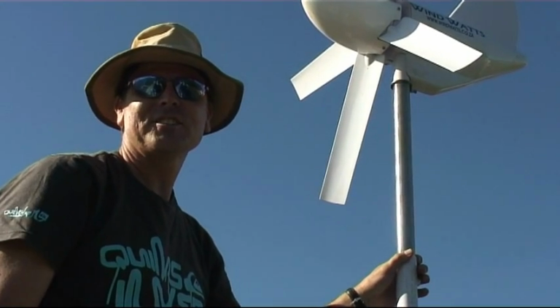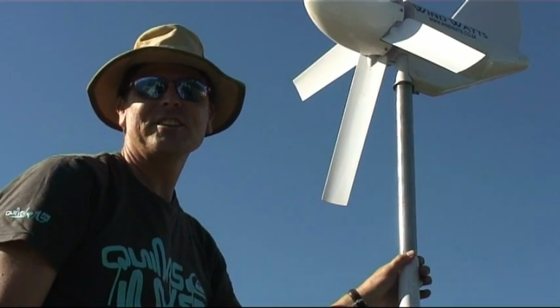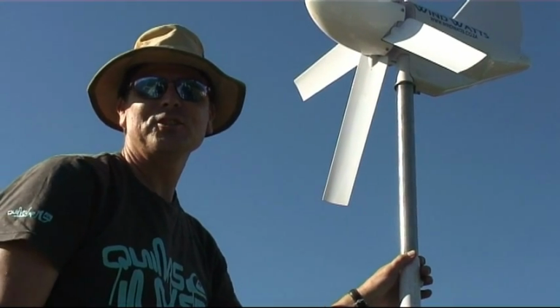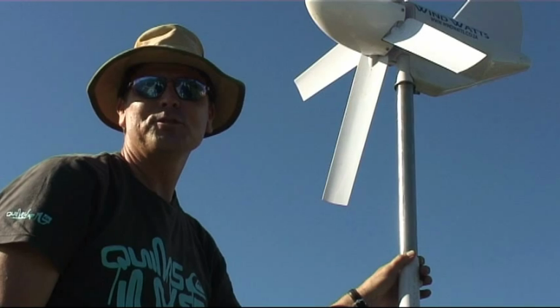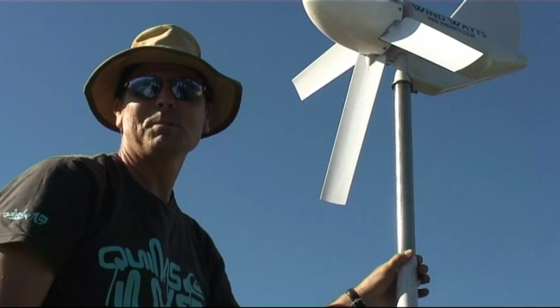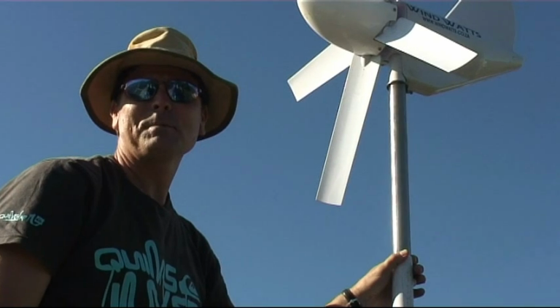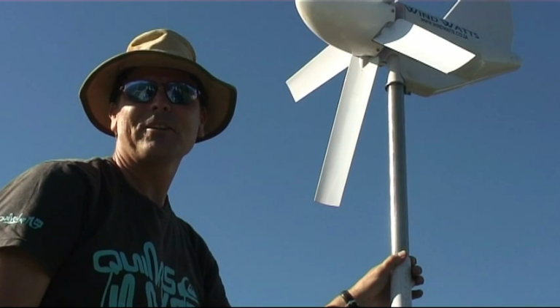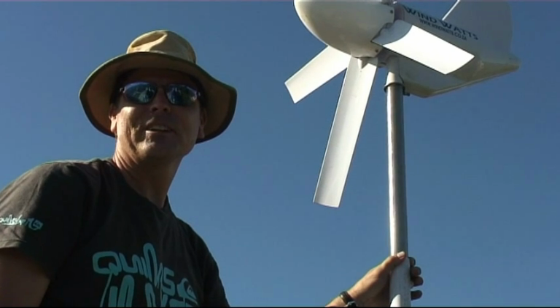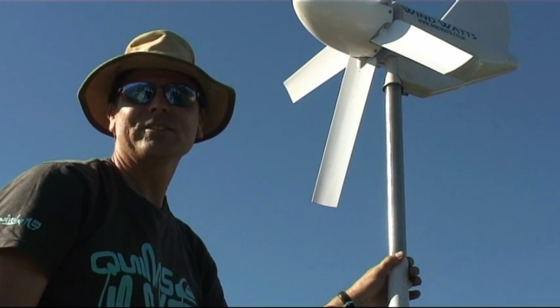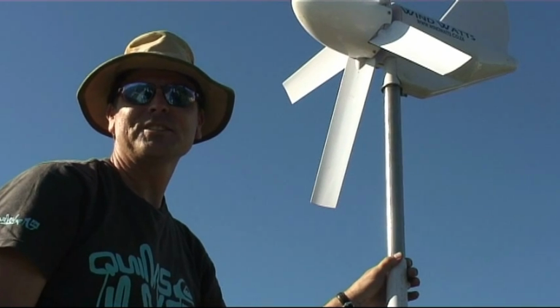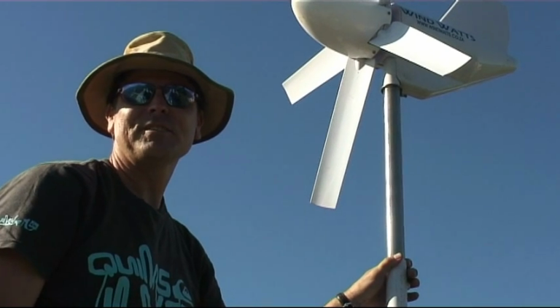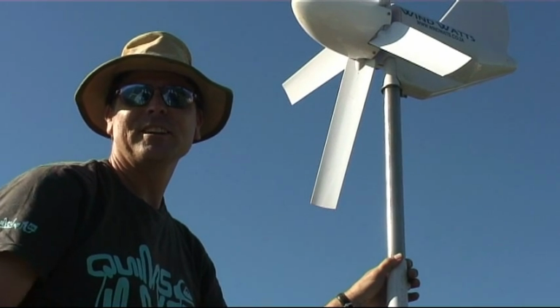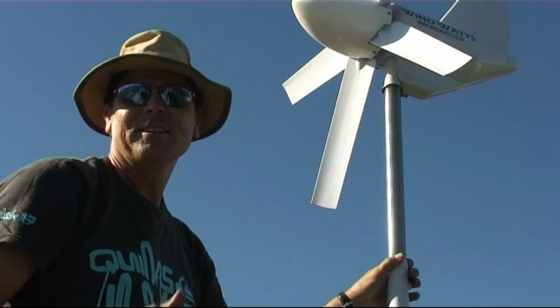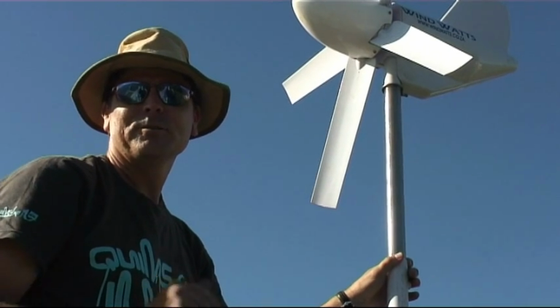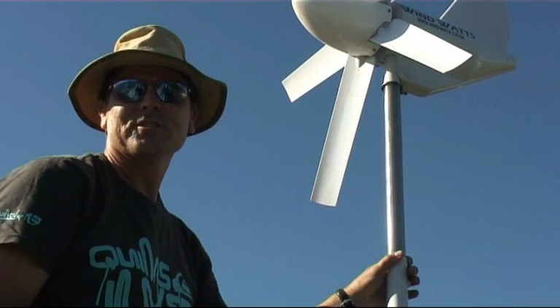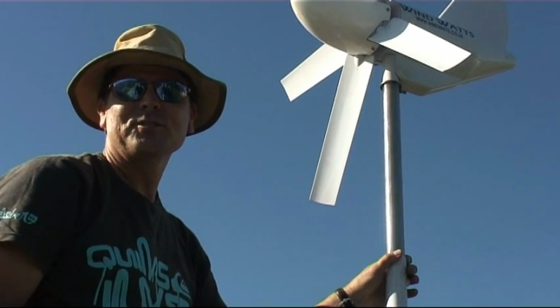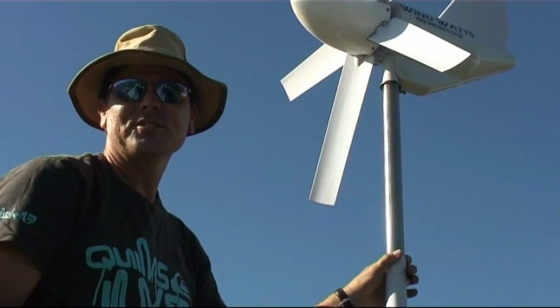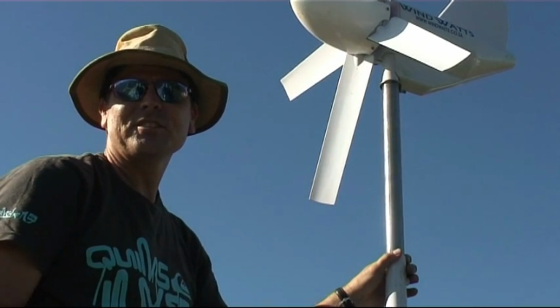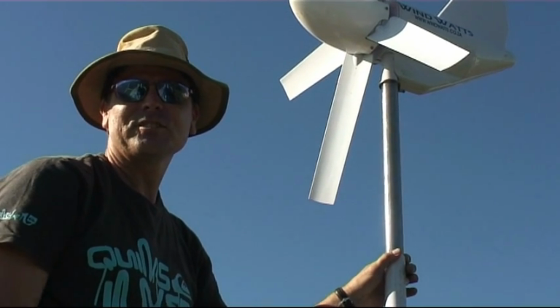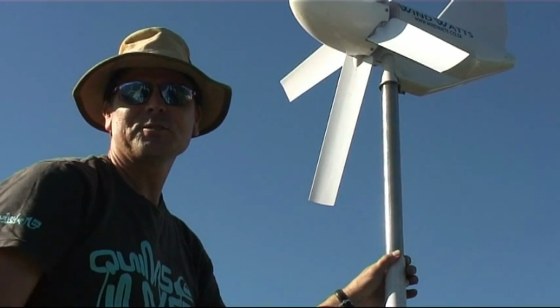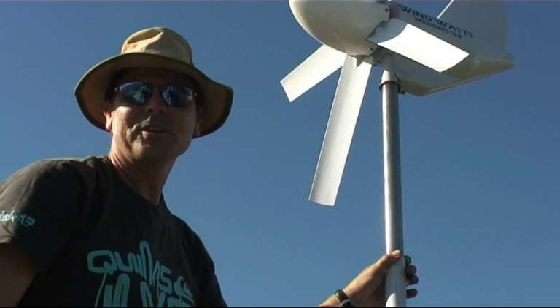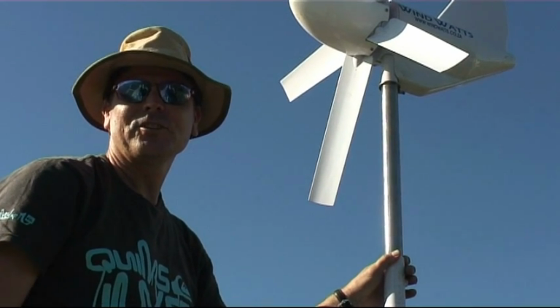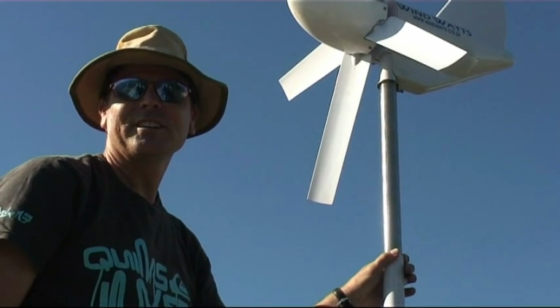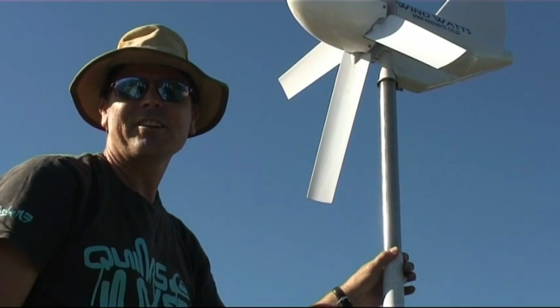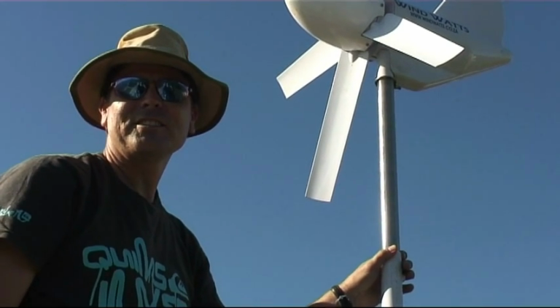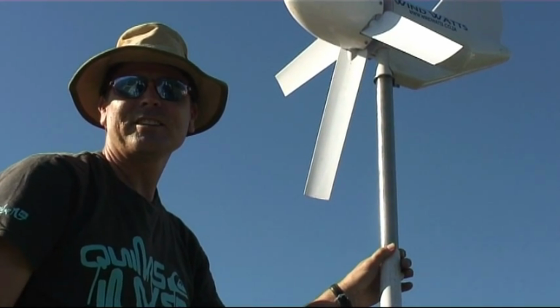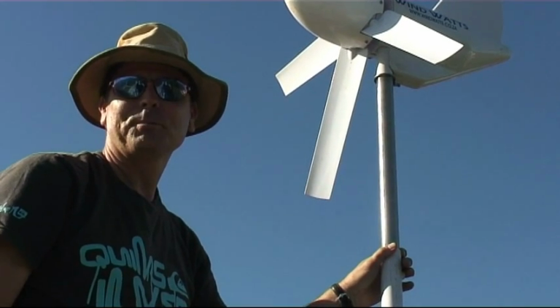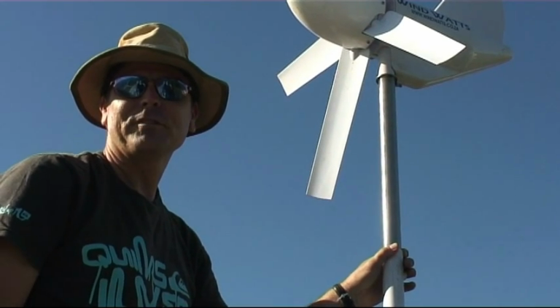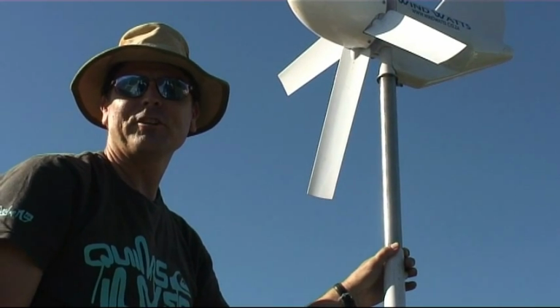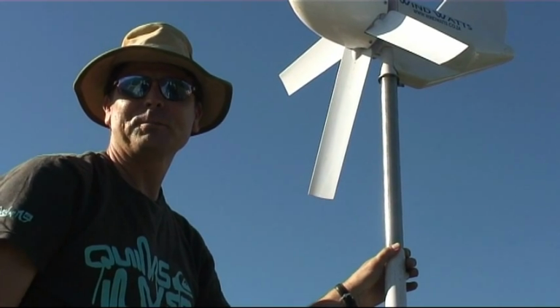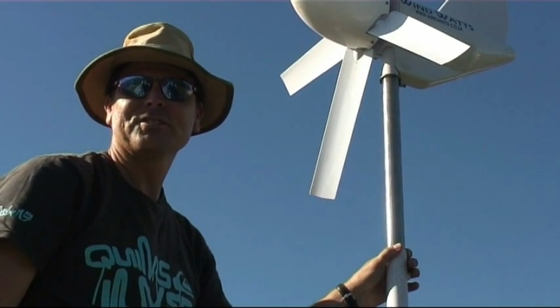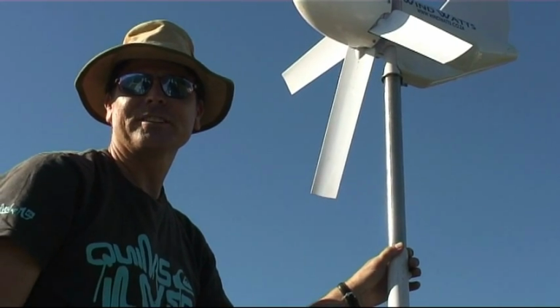Just stay tuned to mypoweronline.tv, because as soon as this thing starts spinning, you can guarantee there will be a video up on the site.